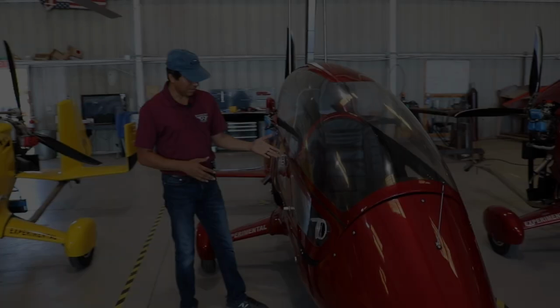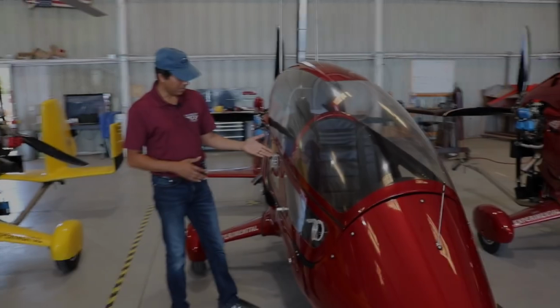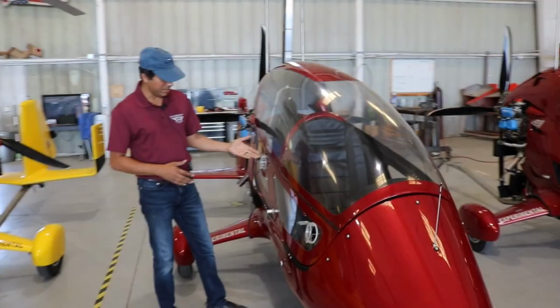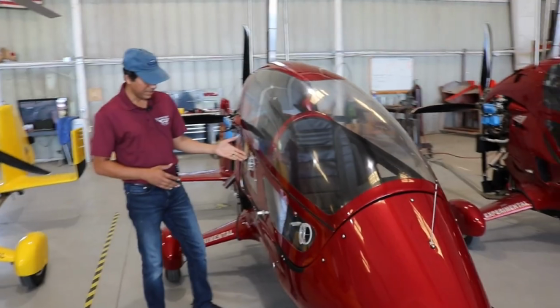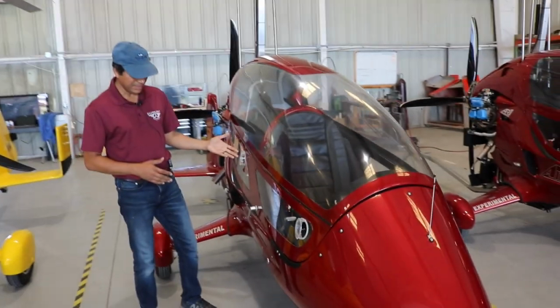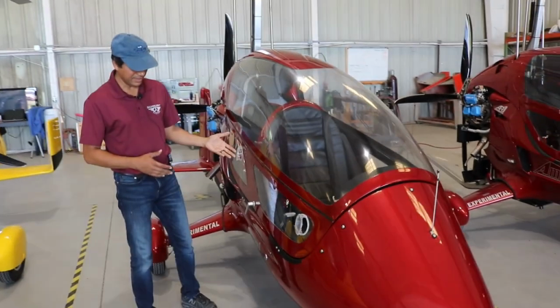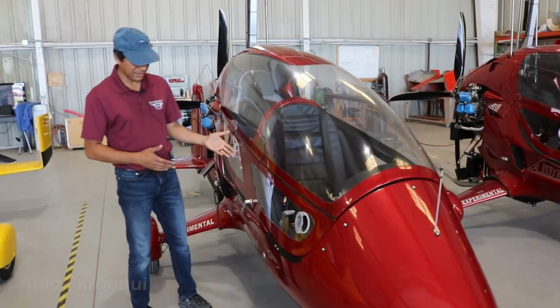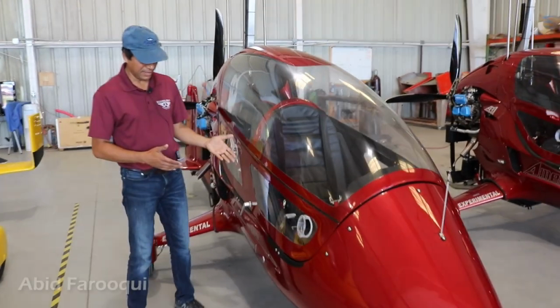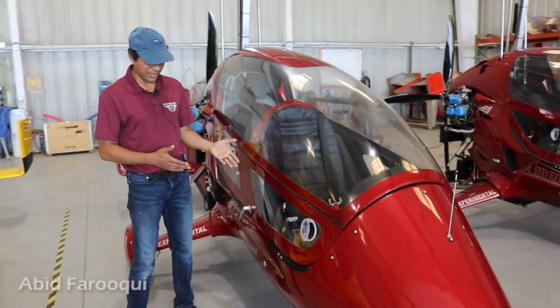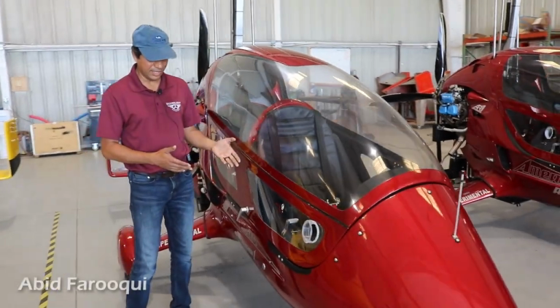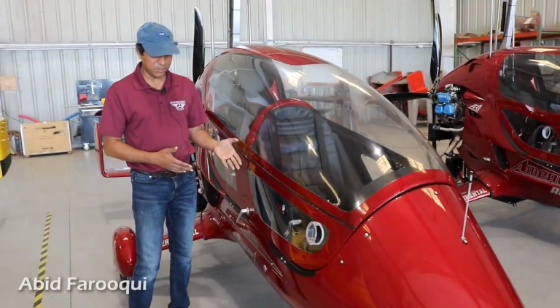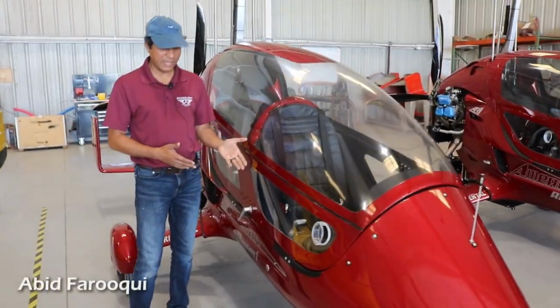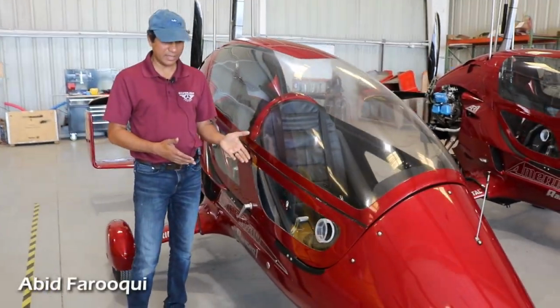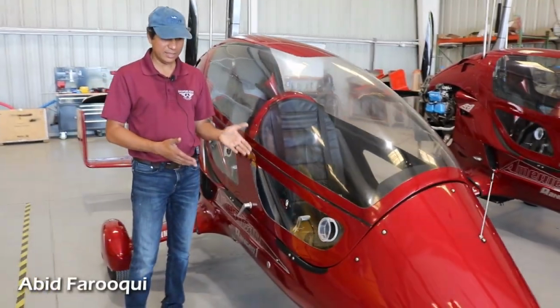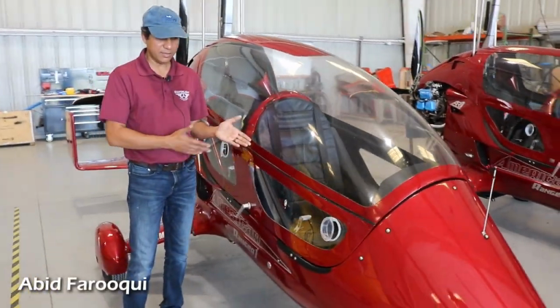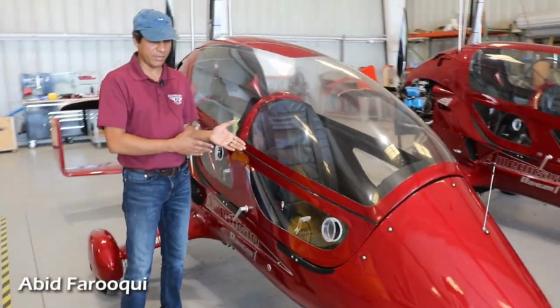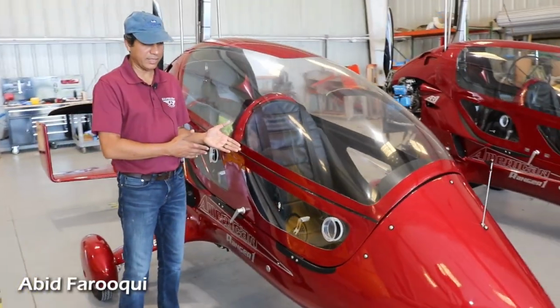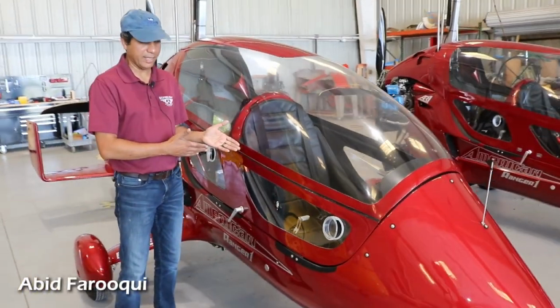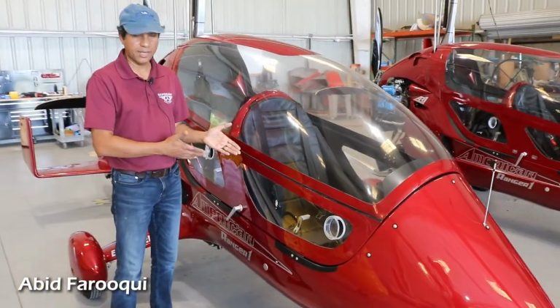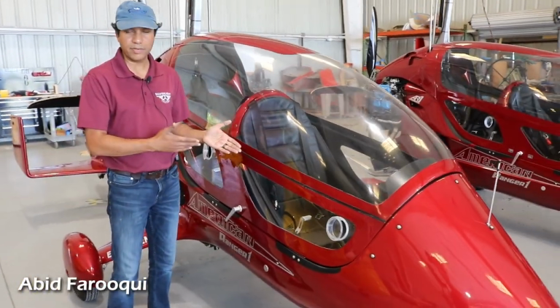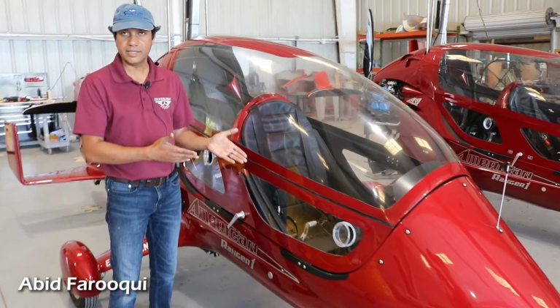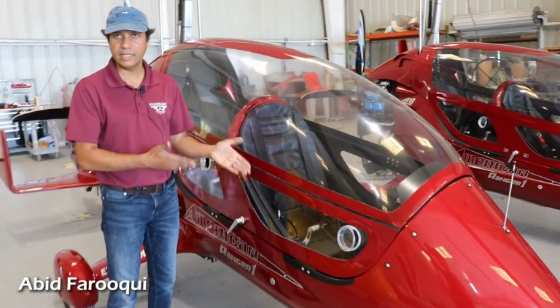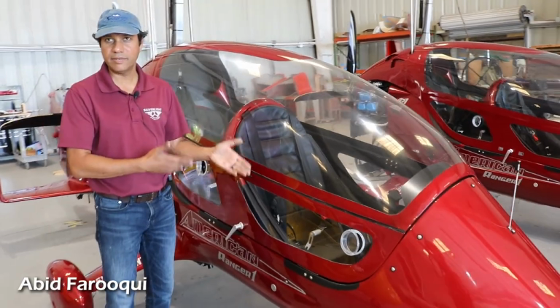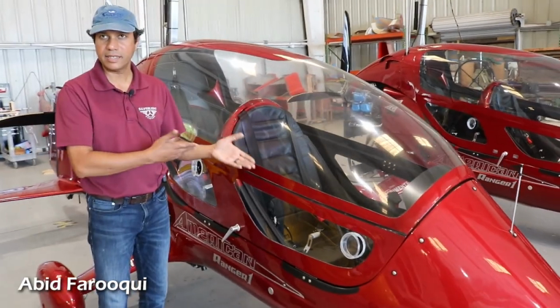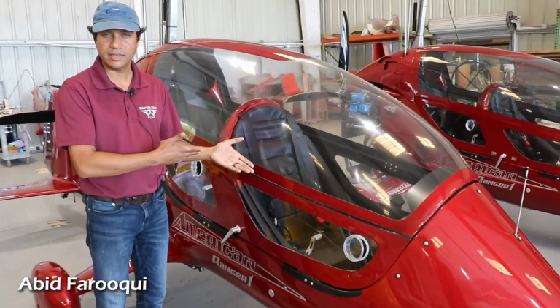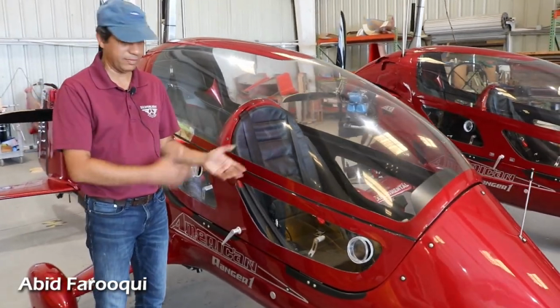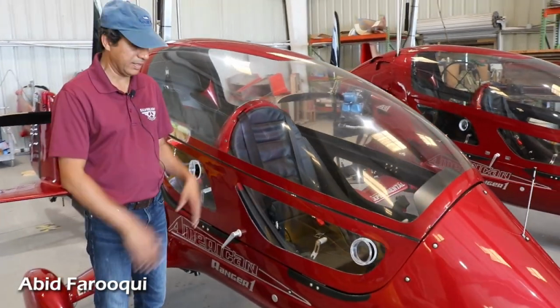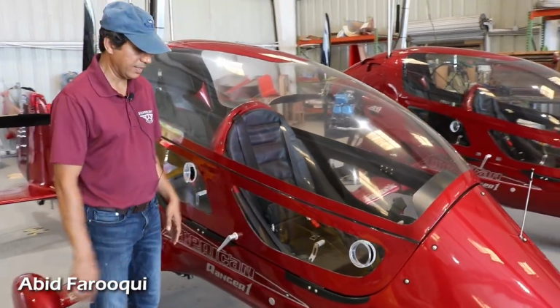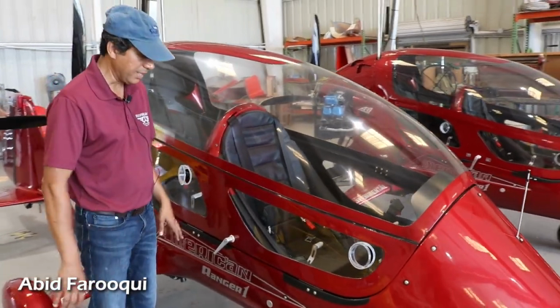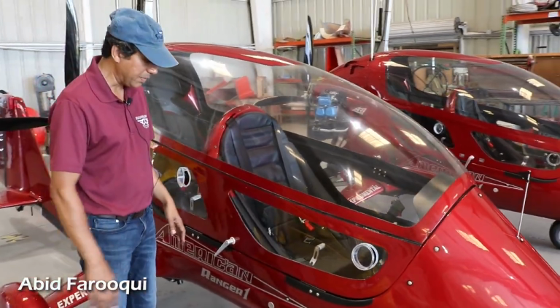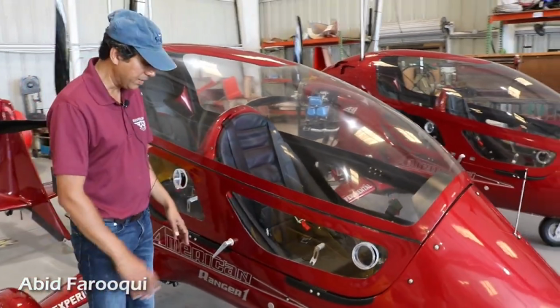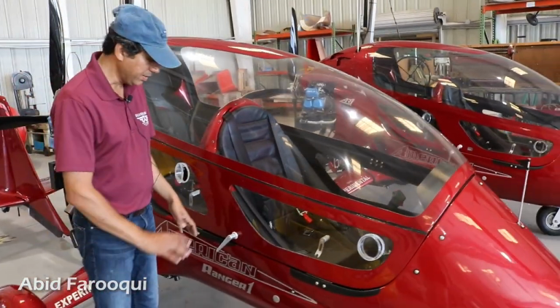So this is our gyroplane. This is the one with the AR-1C with the canopy on.